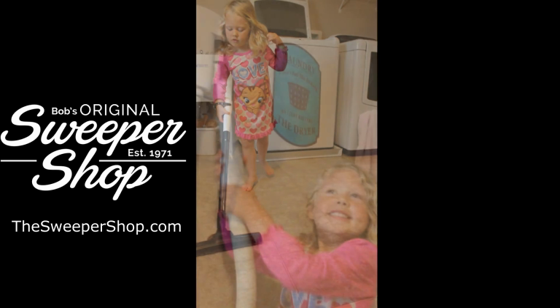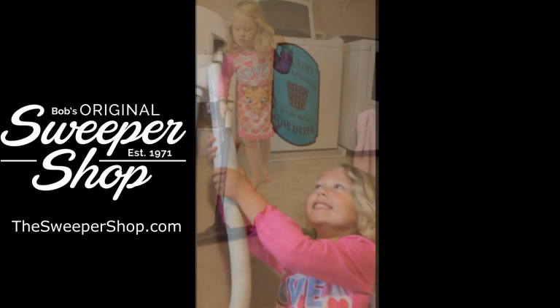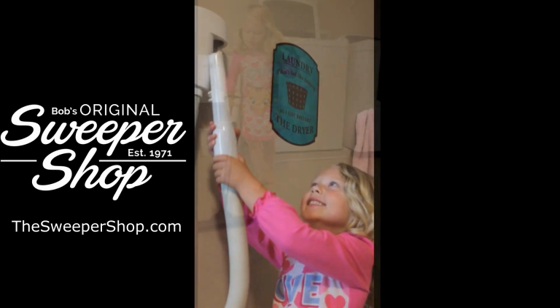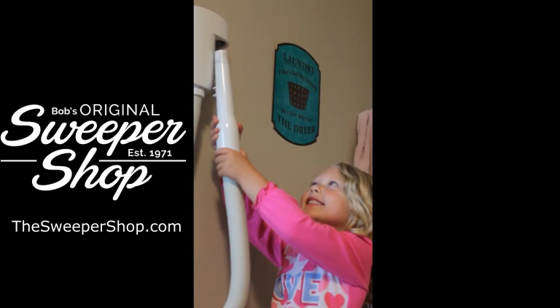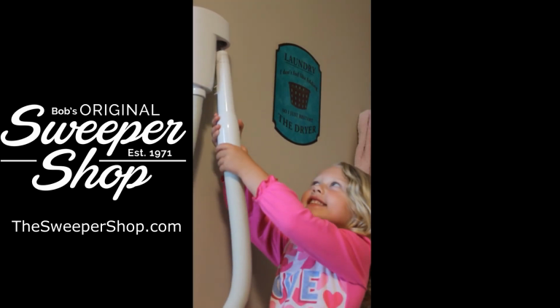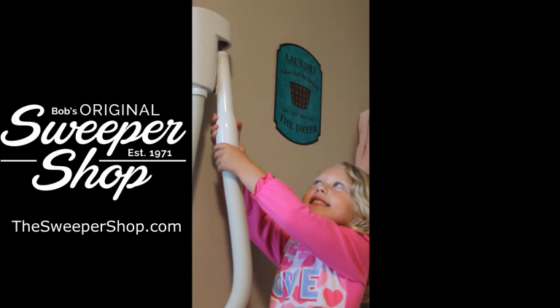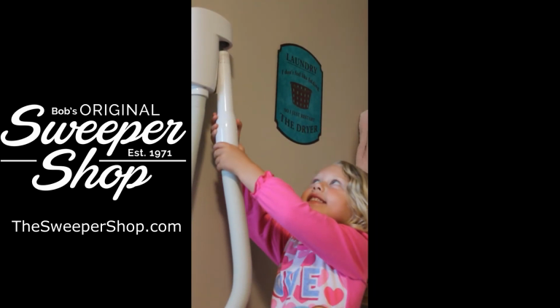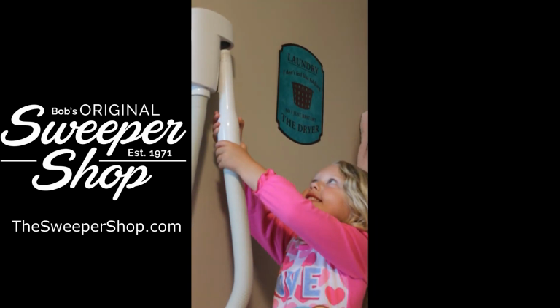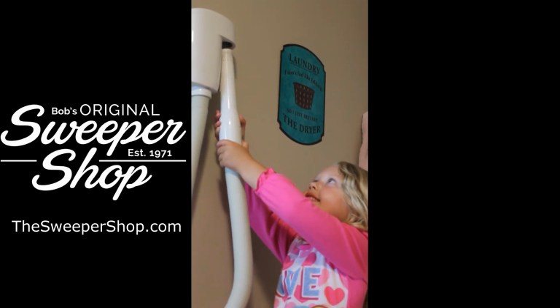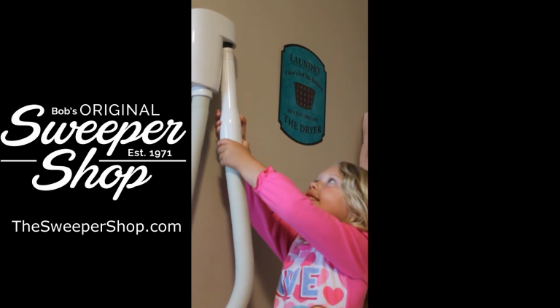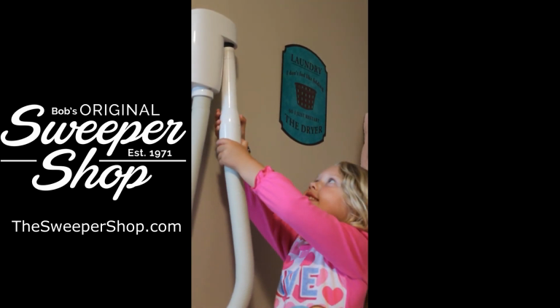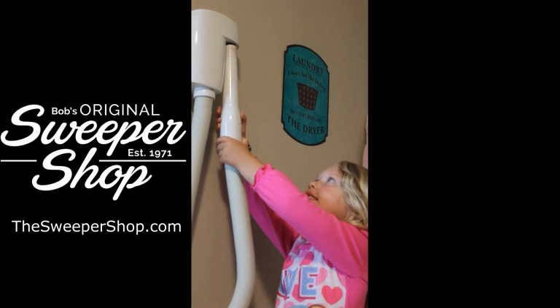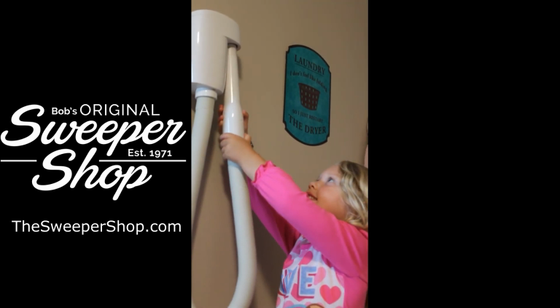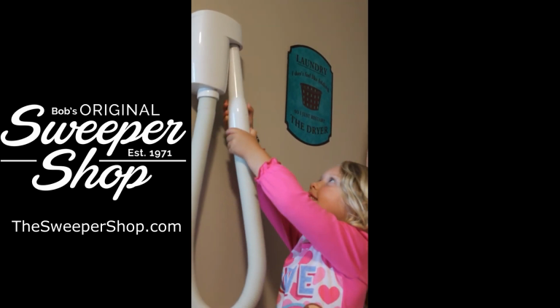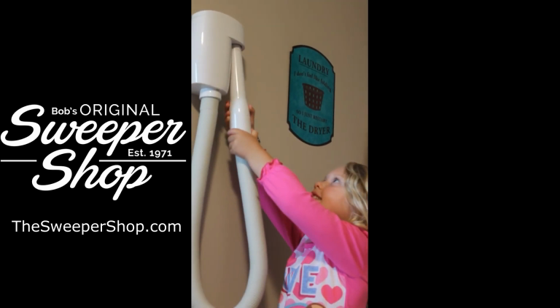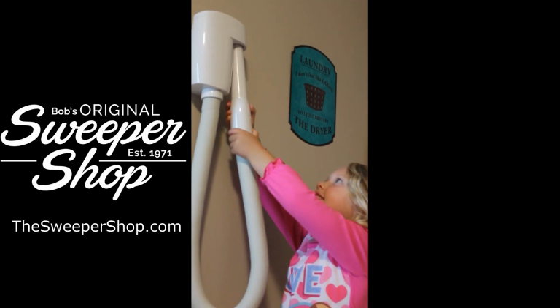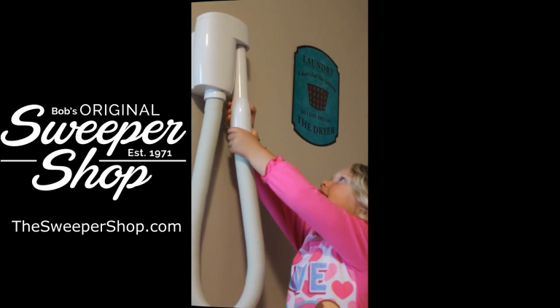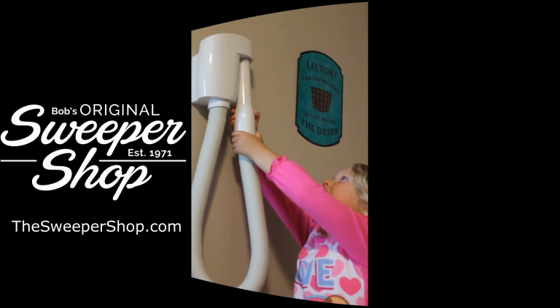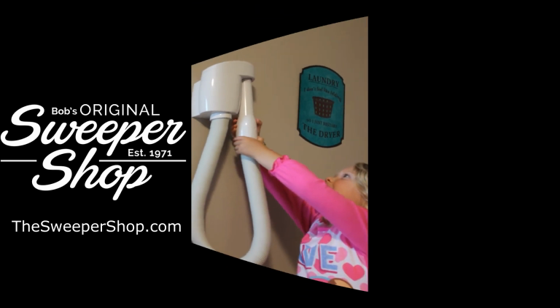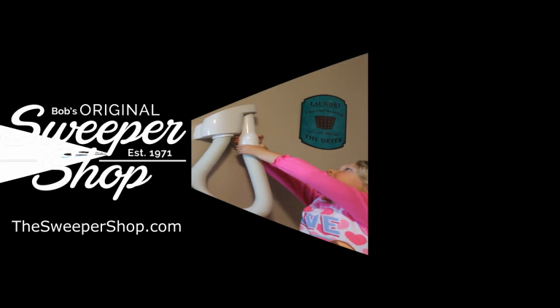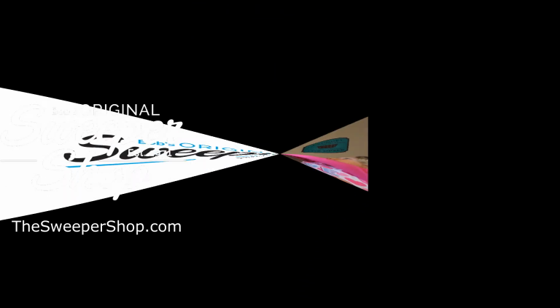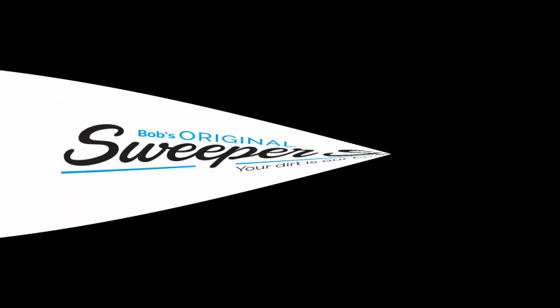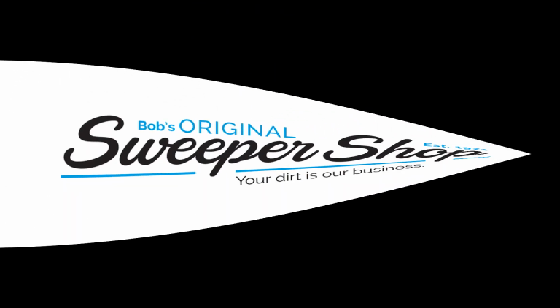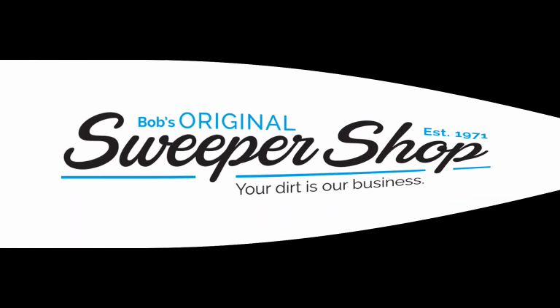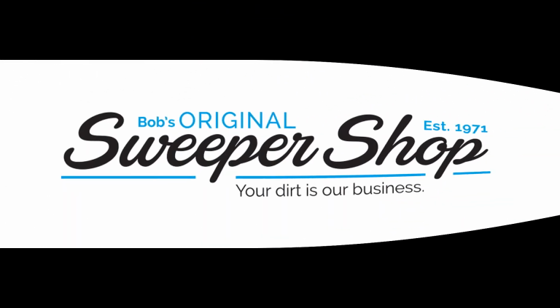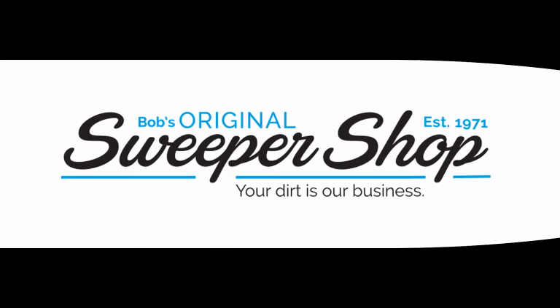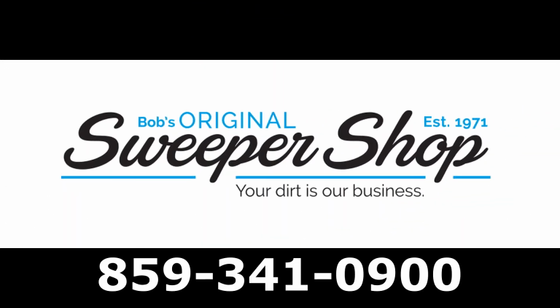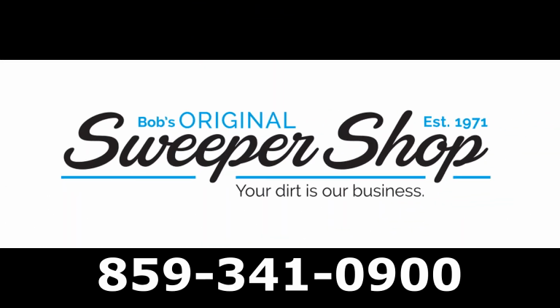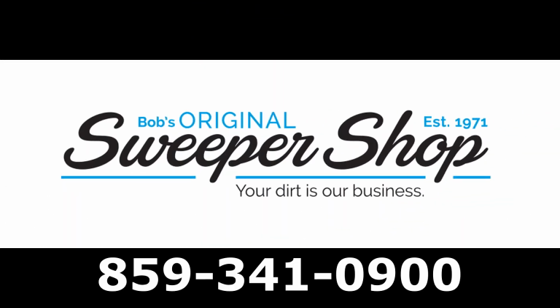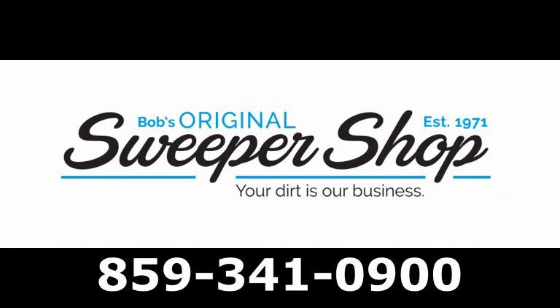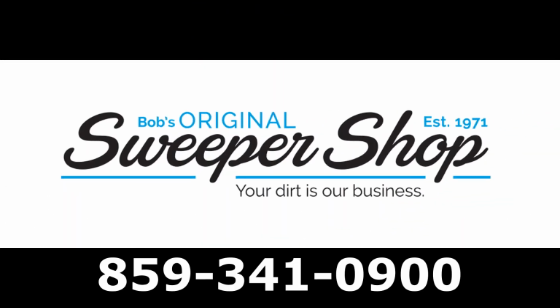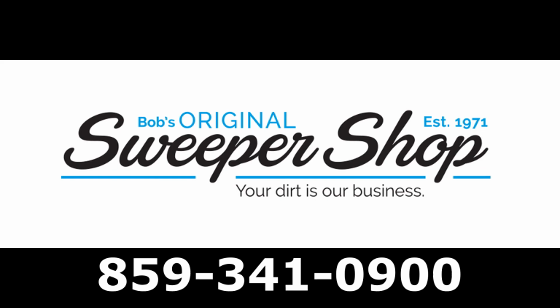So call the professionals at Bob's Original Sweeper Shop to see how you can get a WallyFlex in your home today.